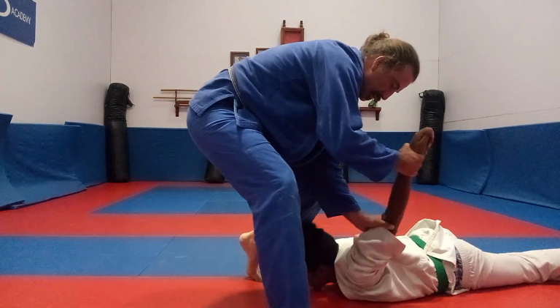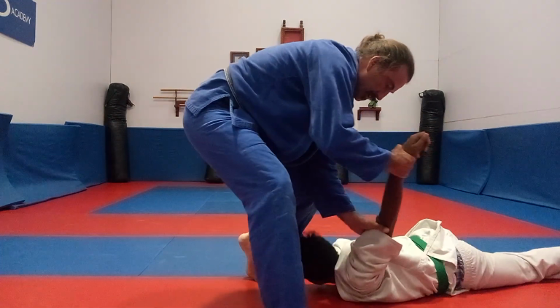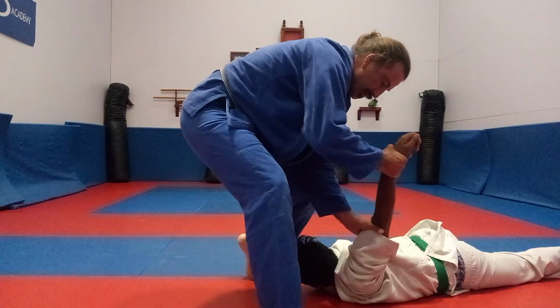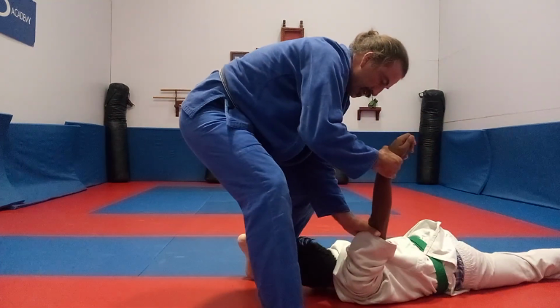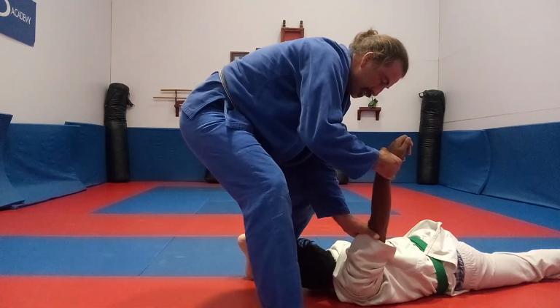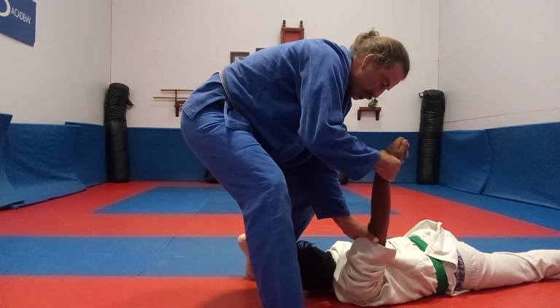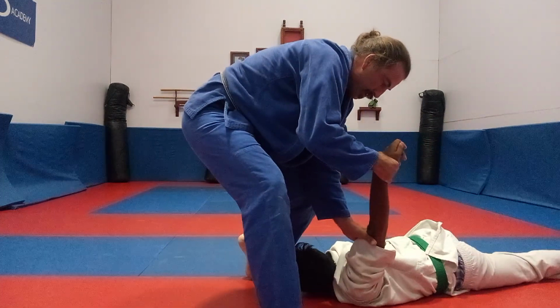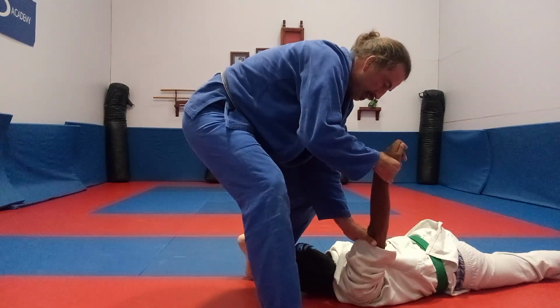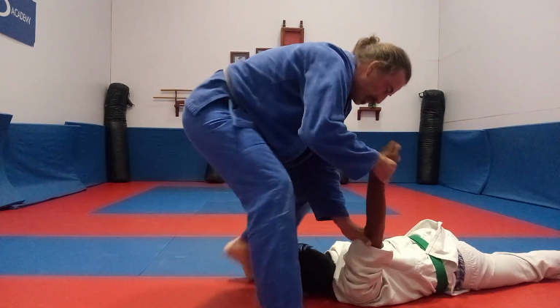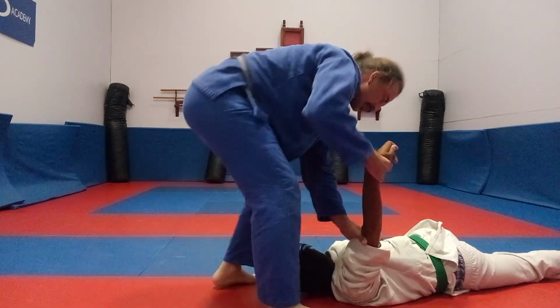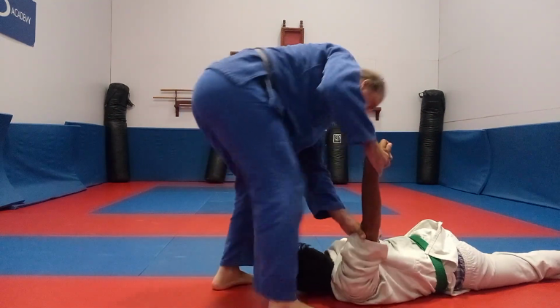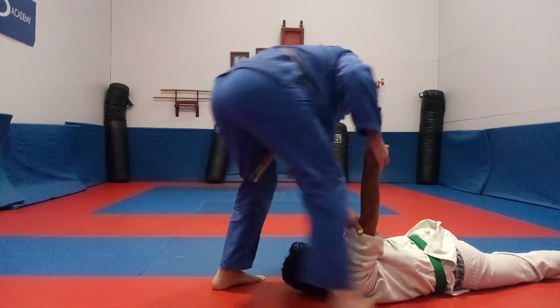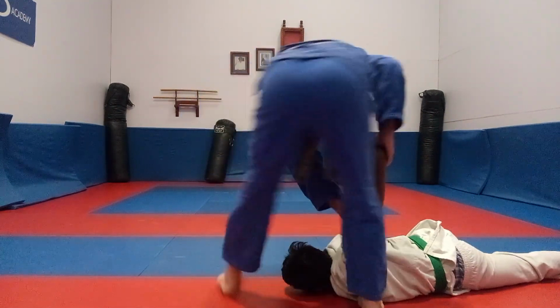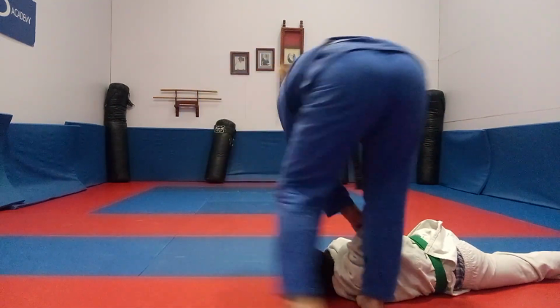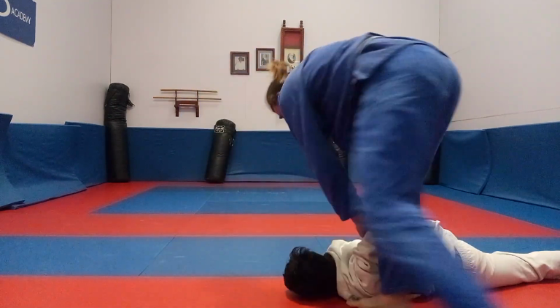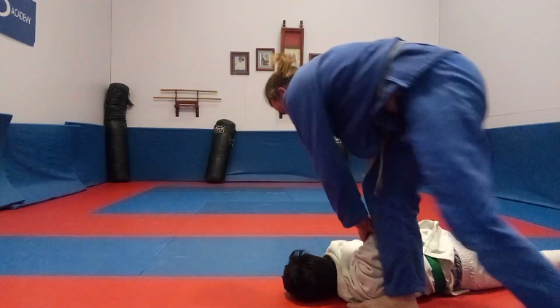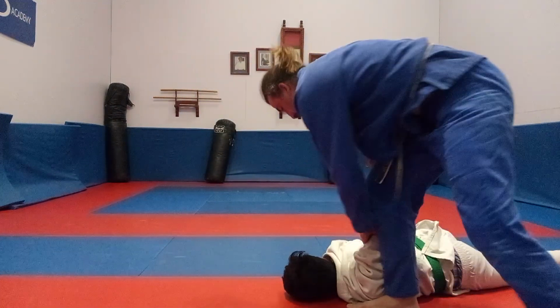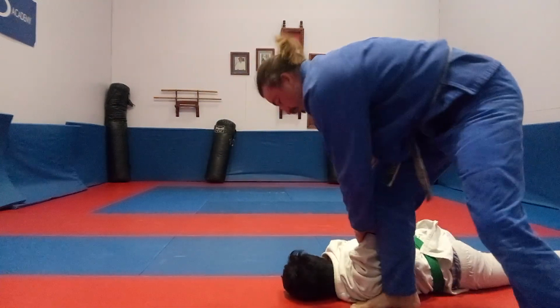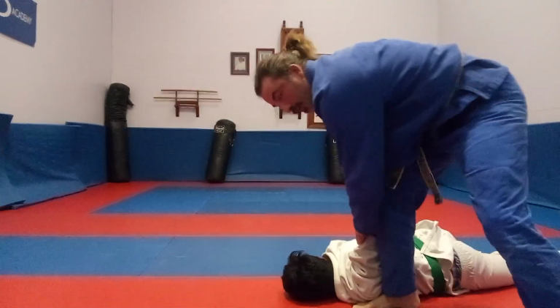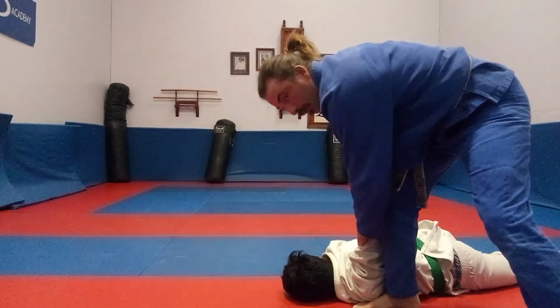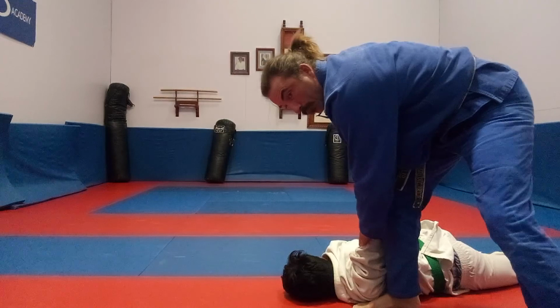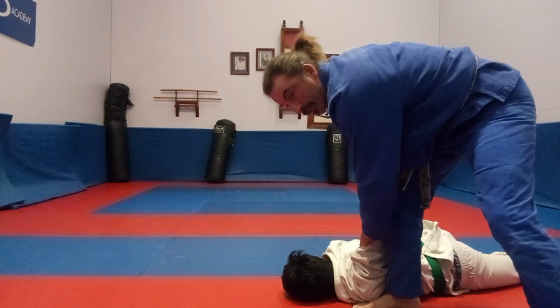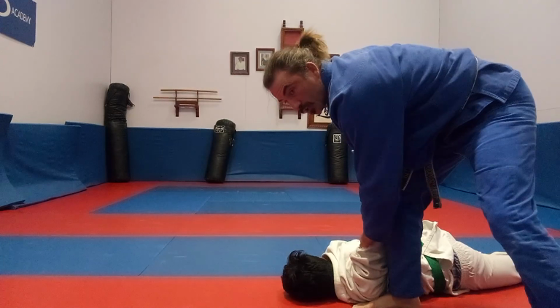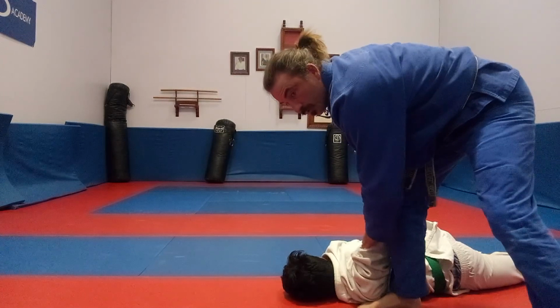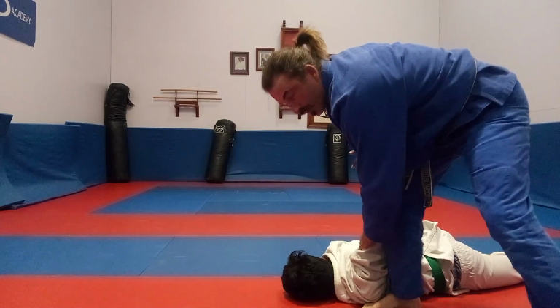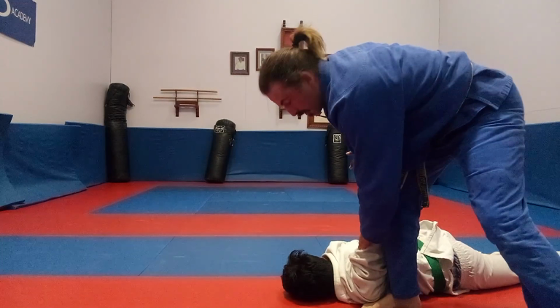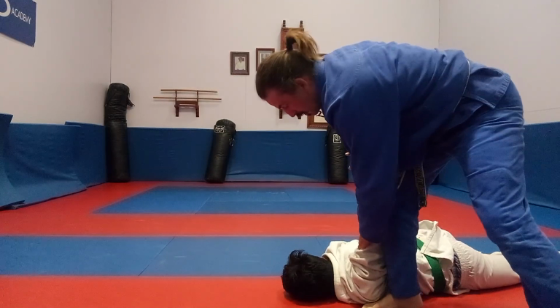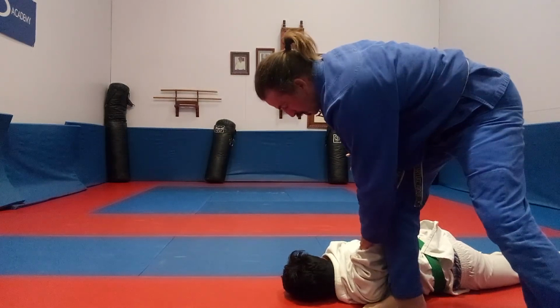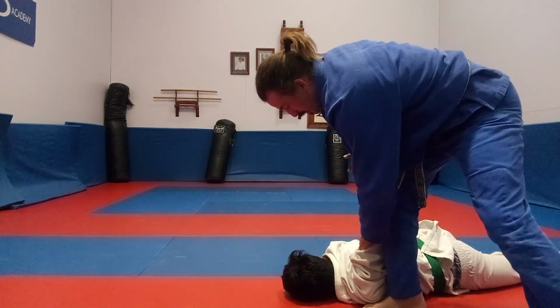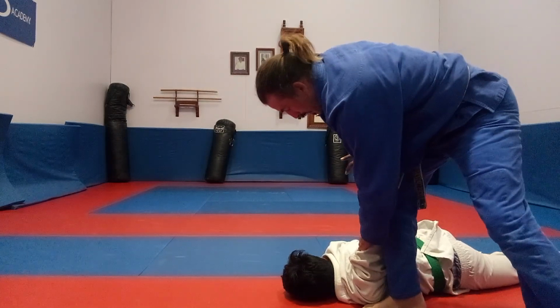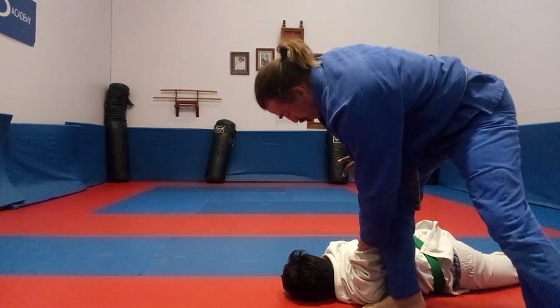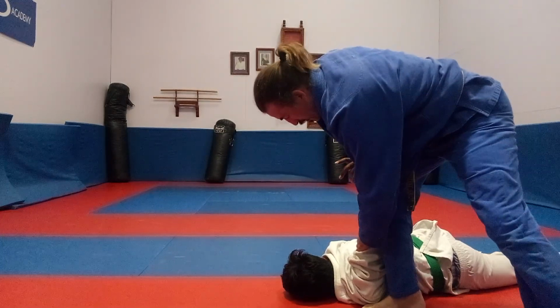This way. Now finish your turn — body turn — and press down.